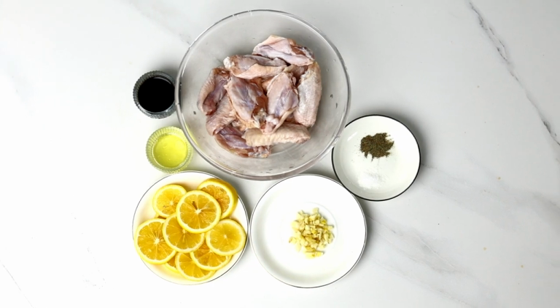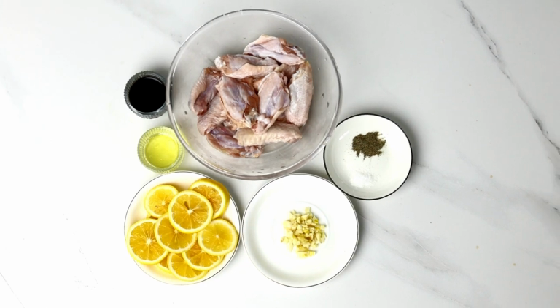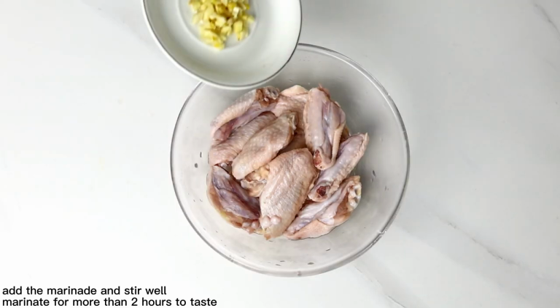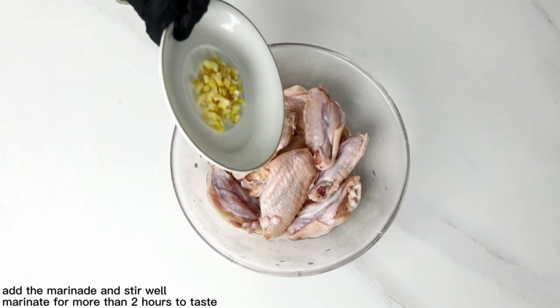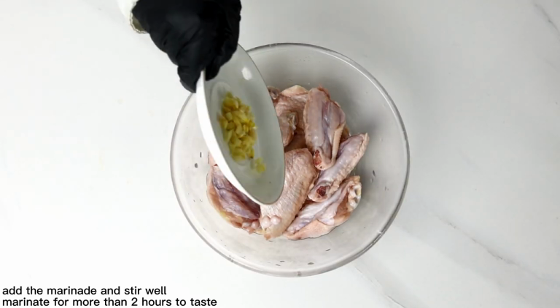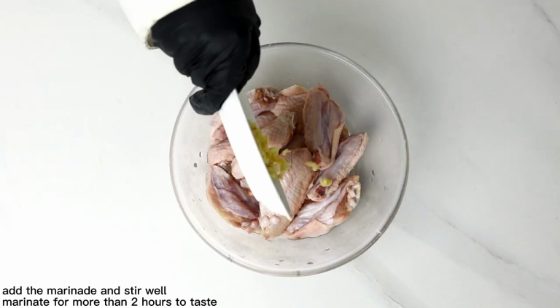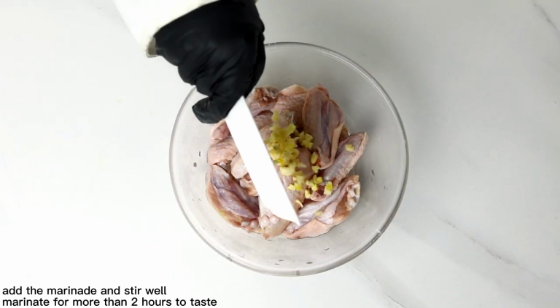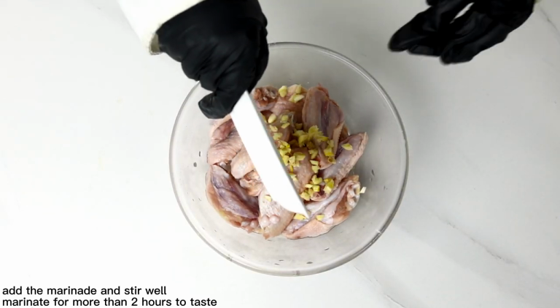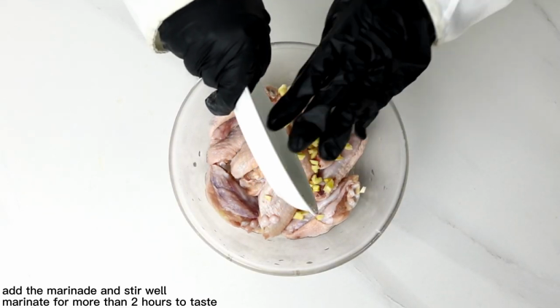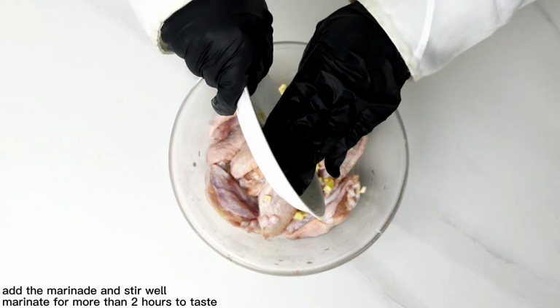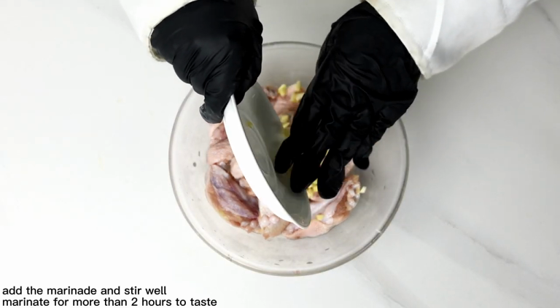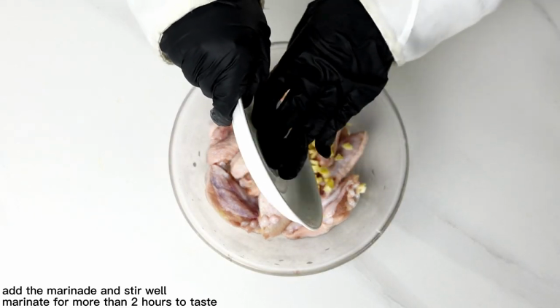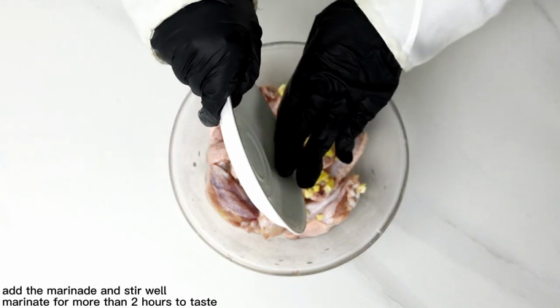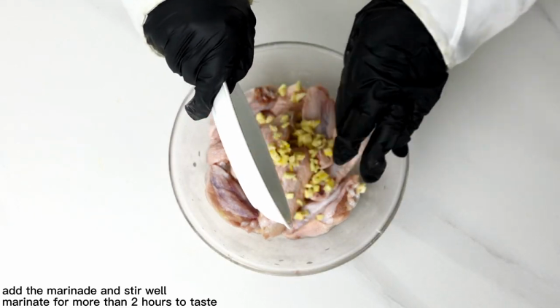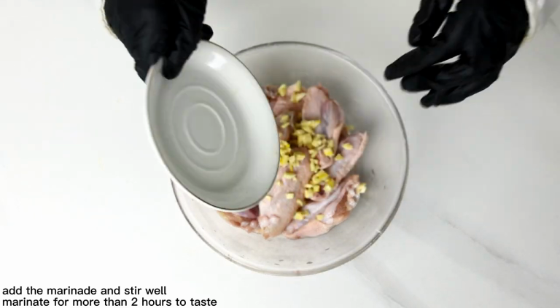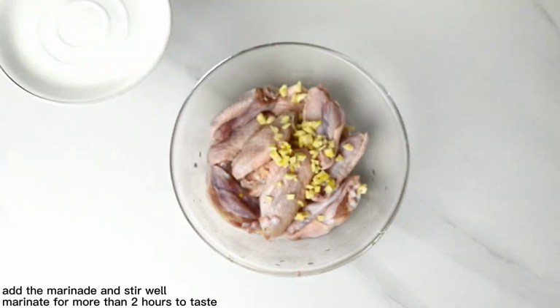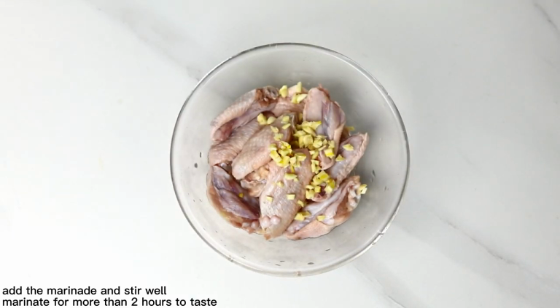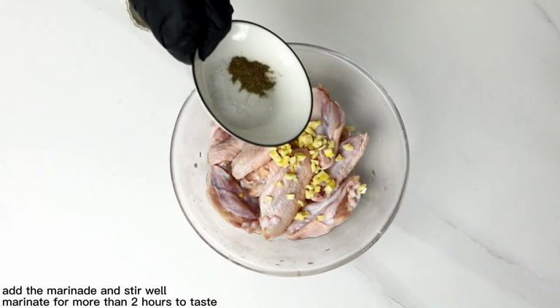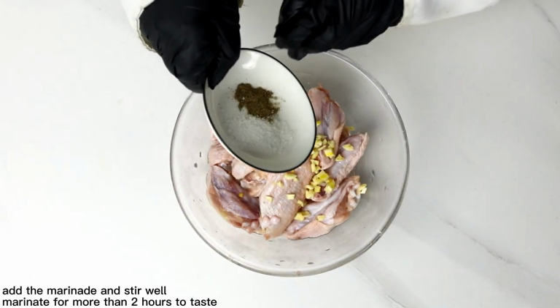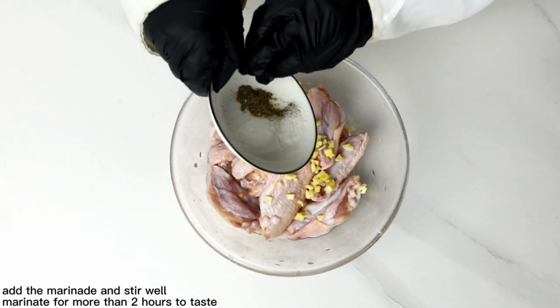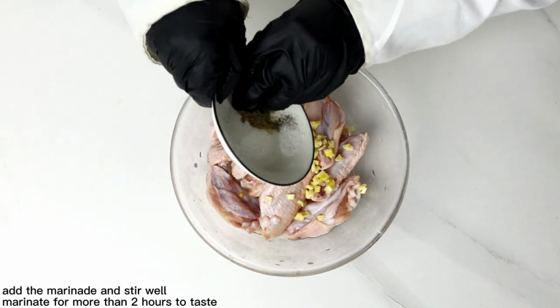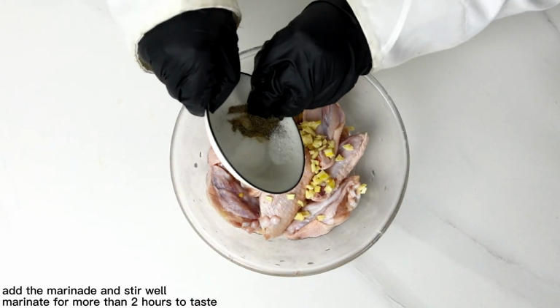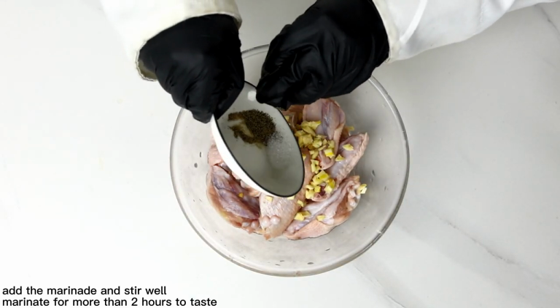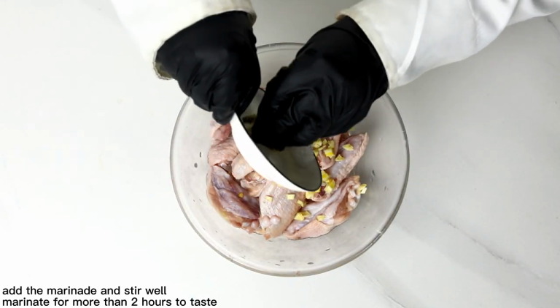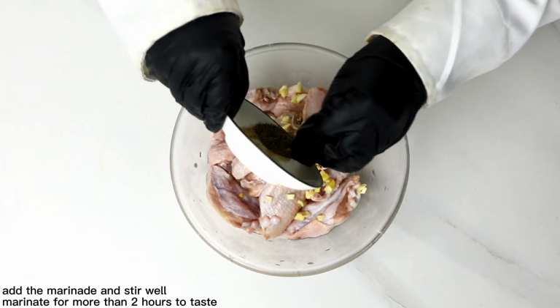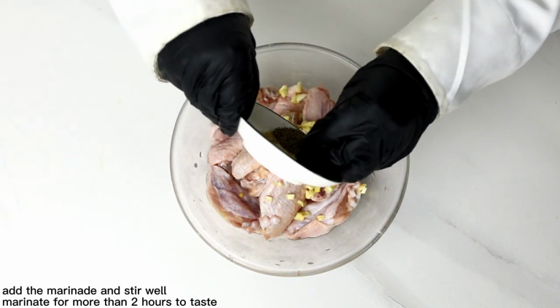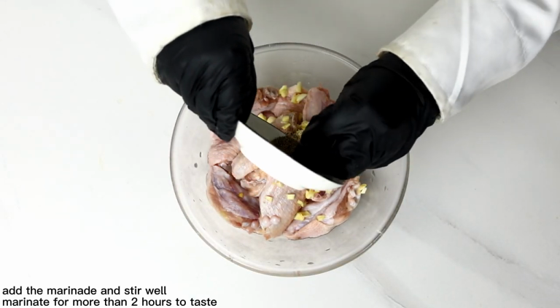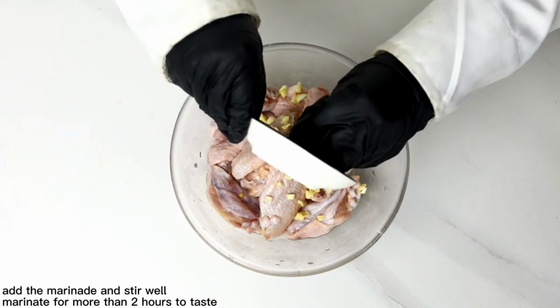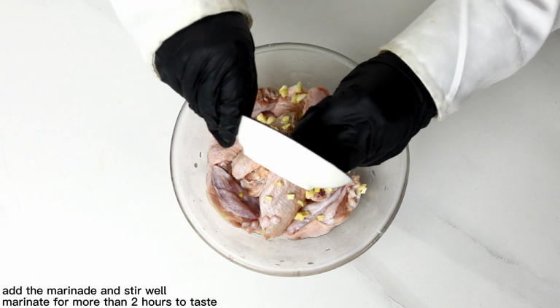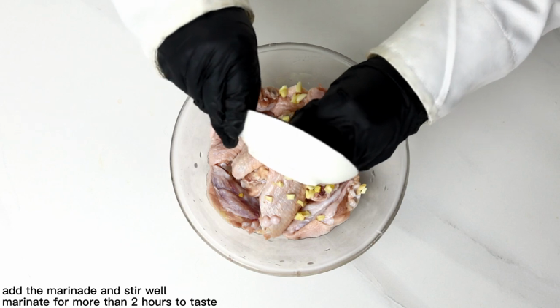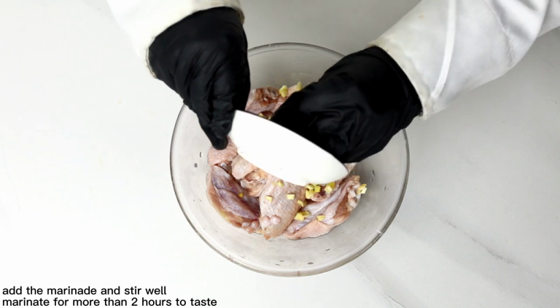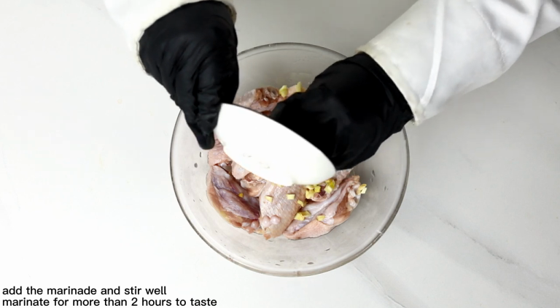Wash the chicken, add the marinade and stir well. Marinate for more than 2 hours to taste.